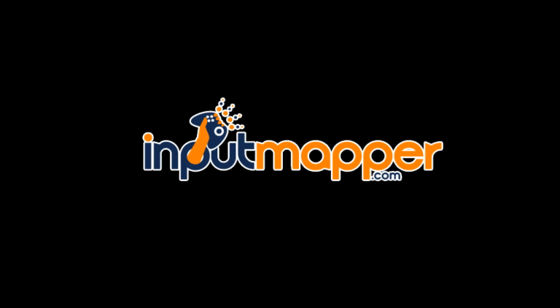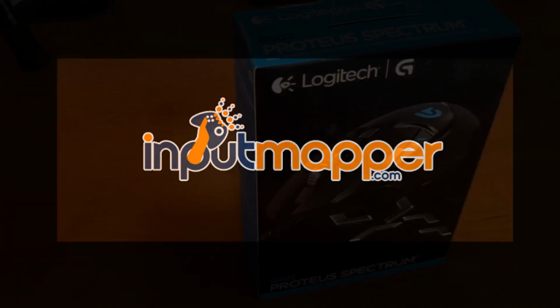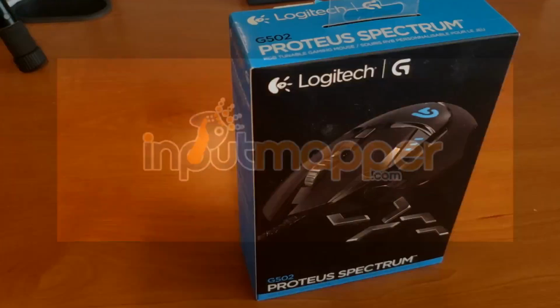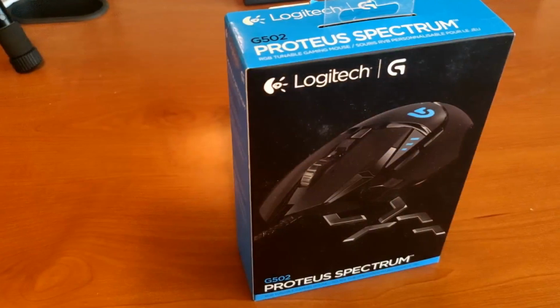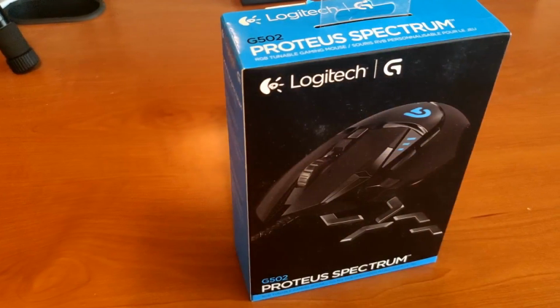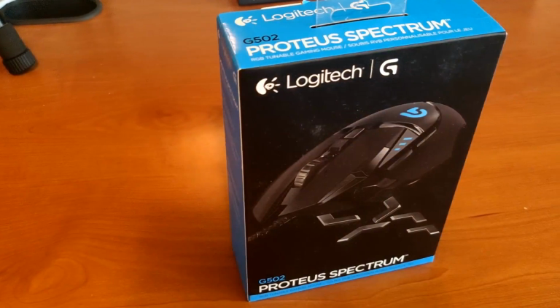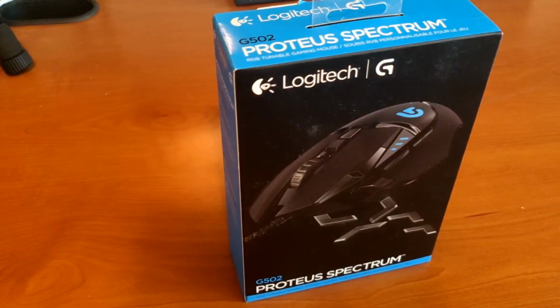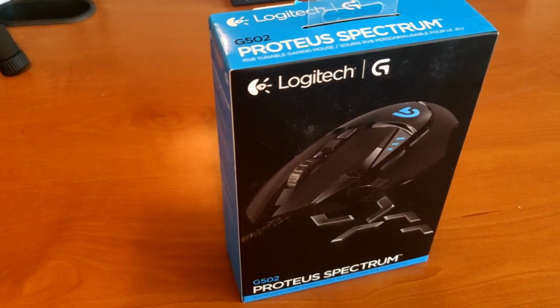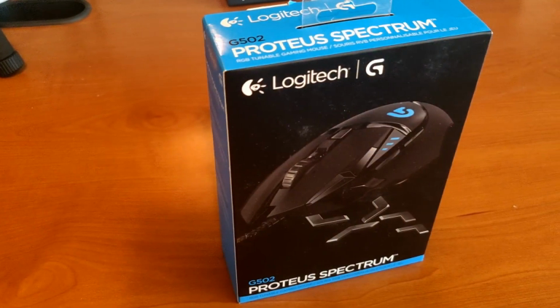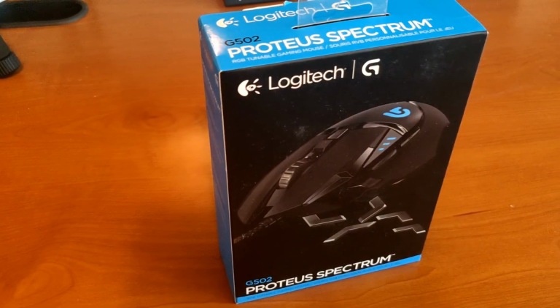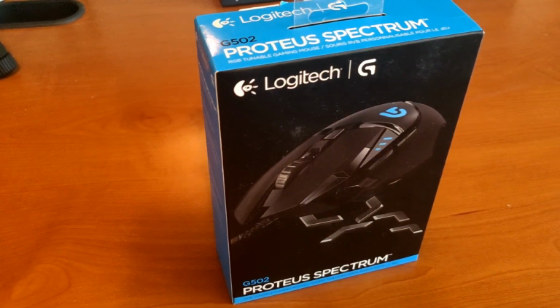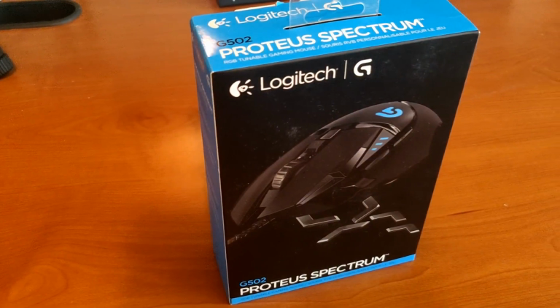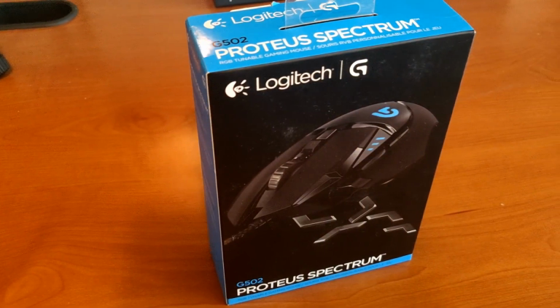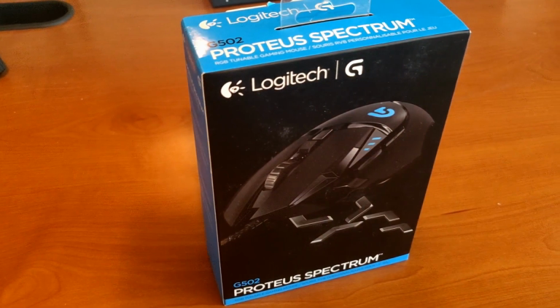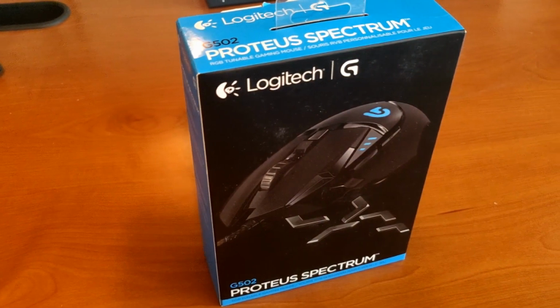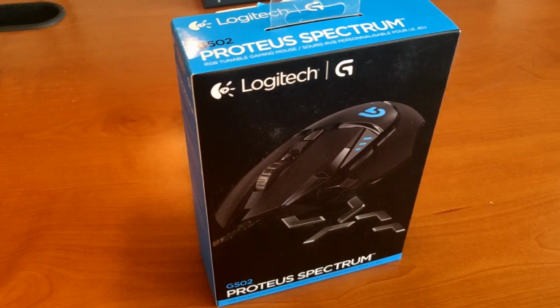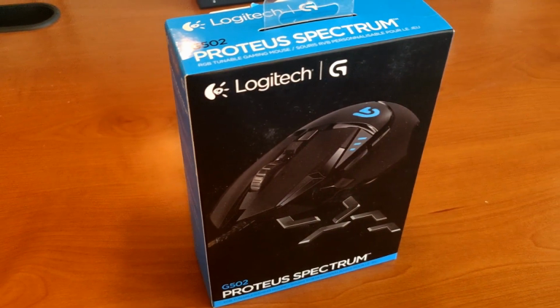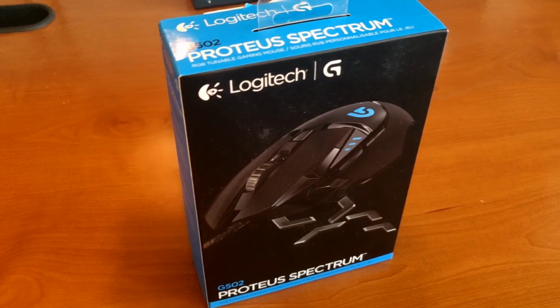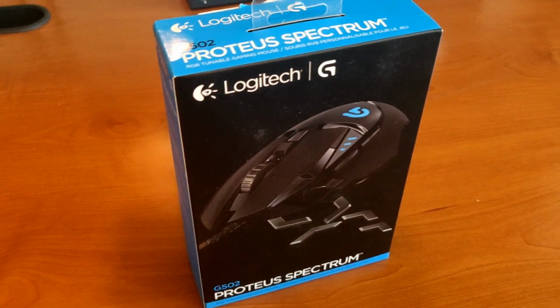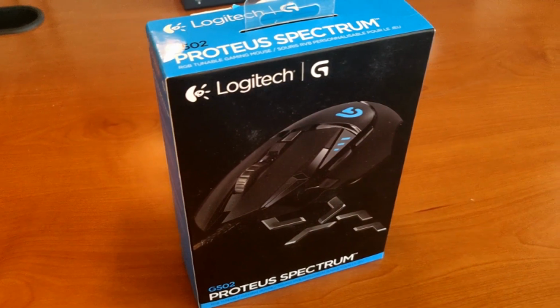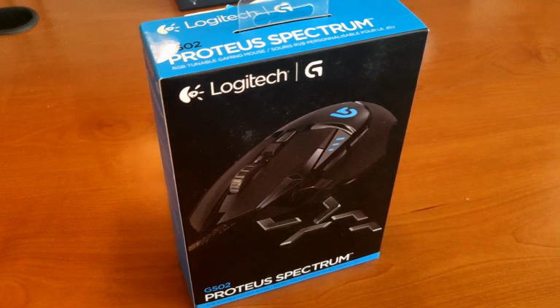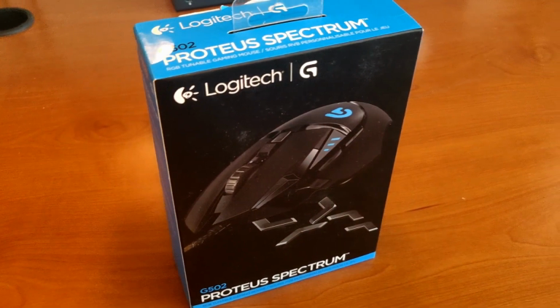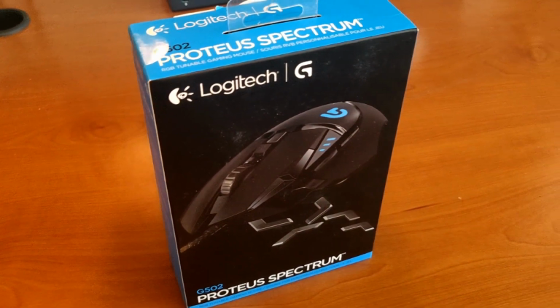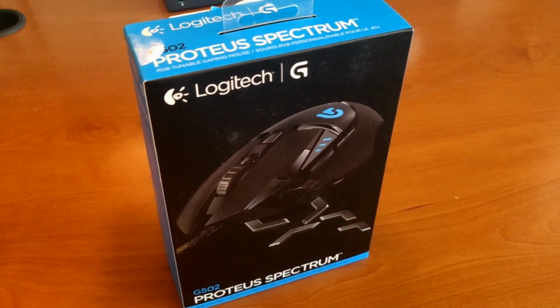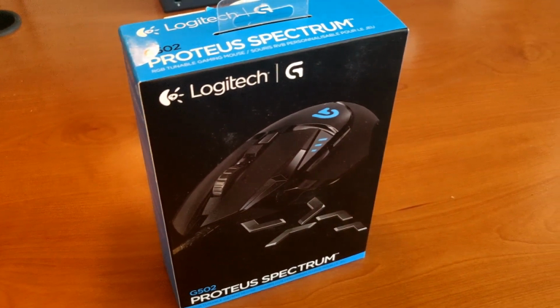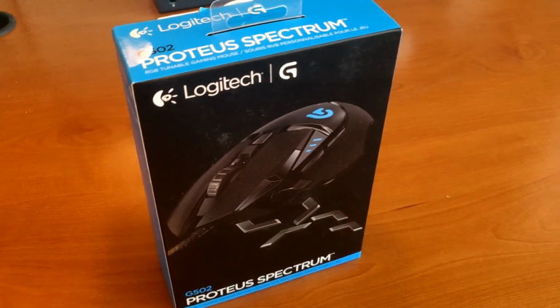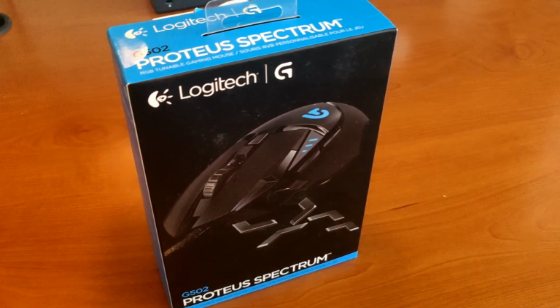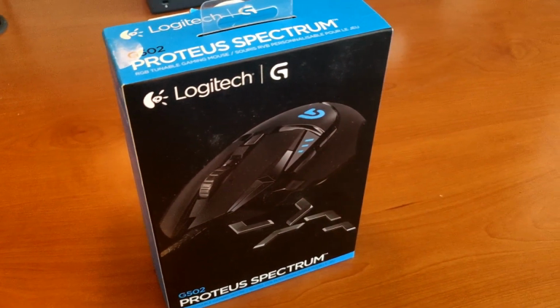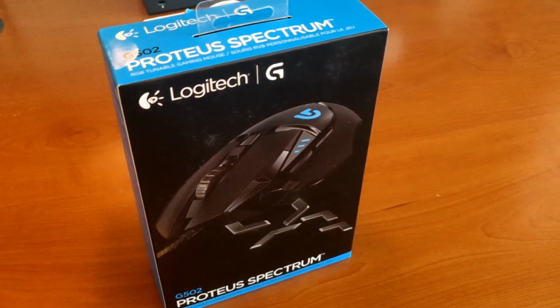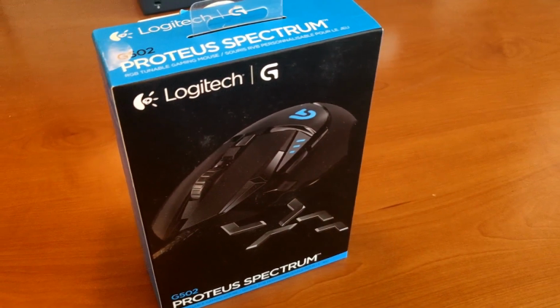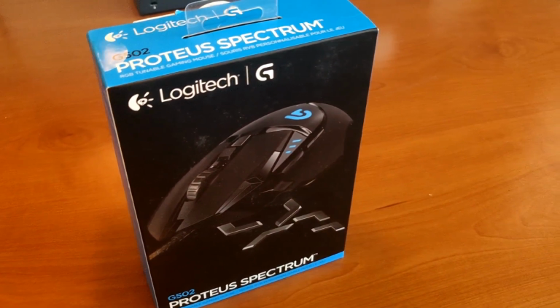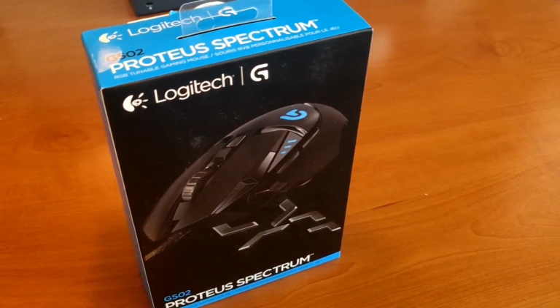Make sure to watch this video to the end for your chance to win a Proteus Spectrum G502 mouse.